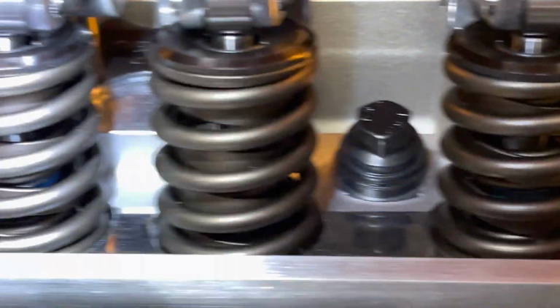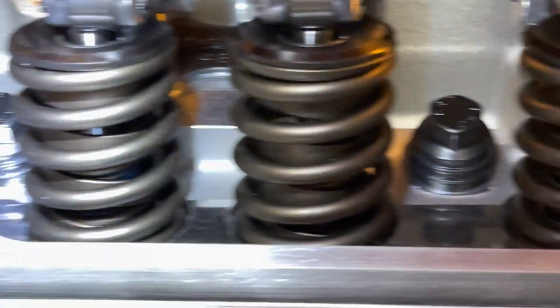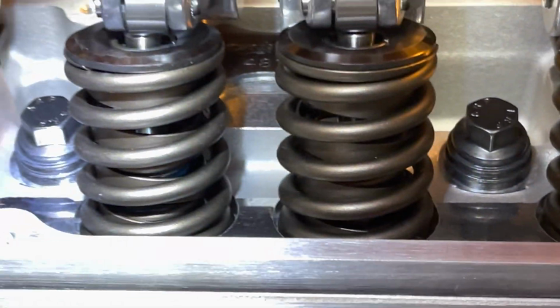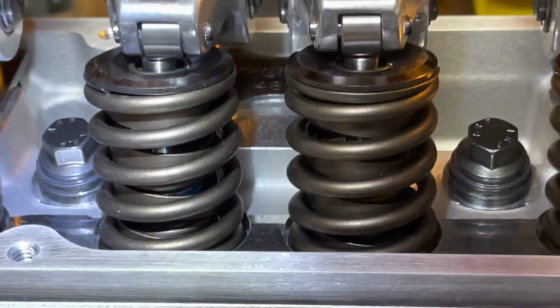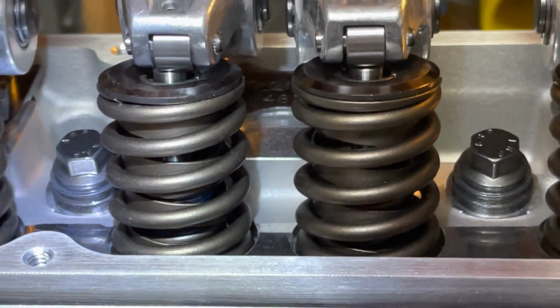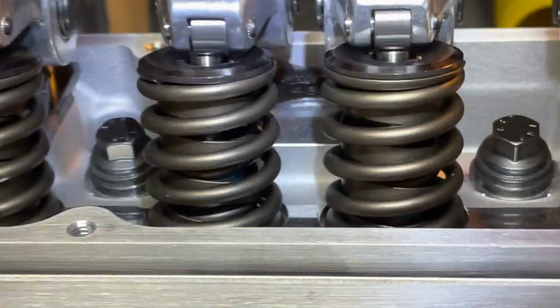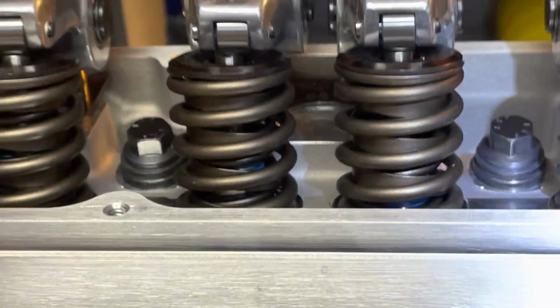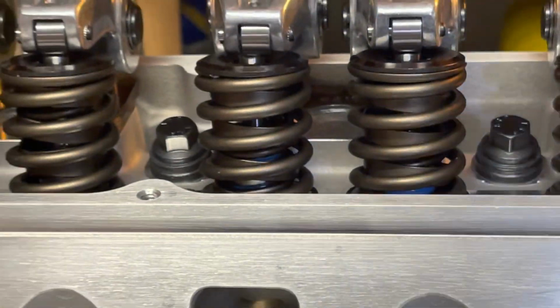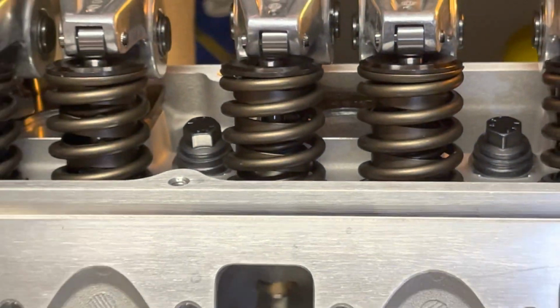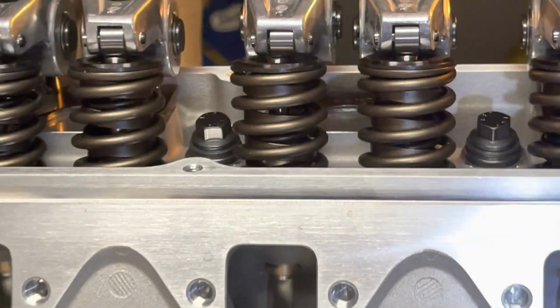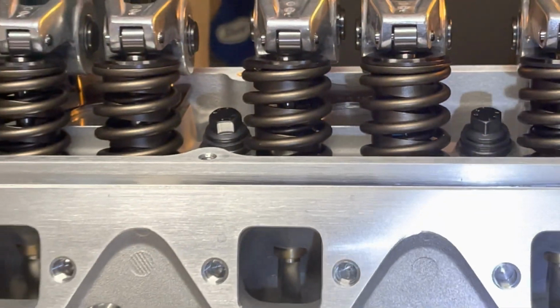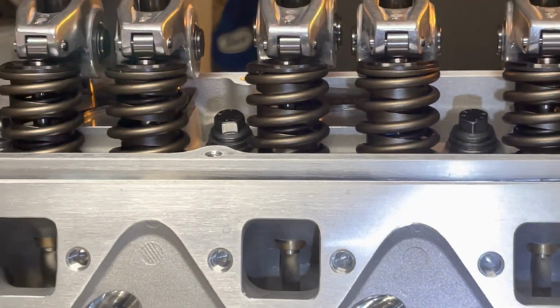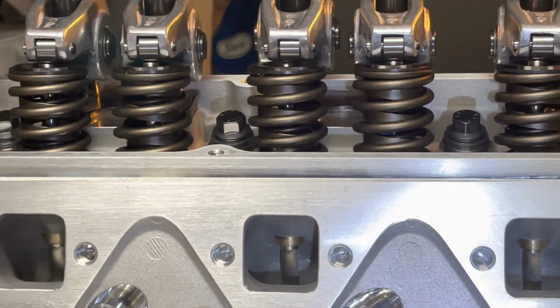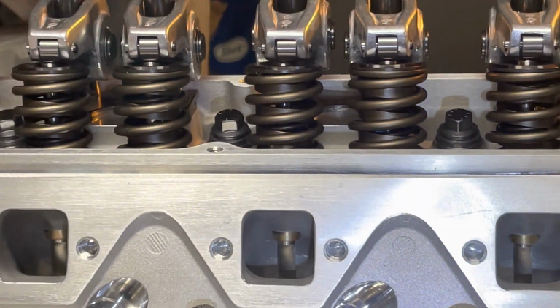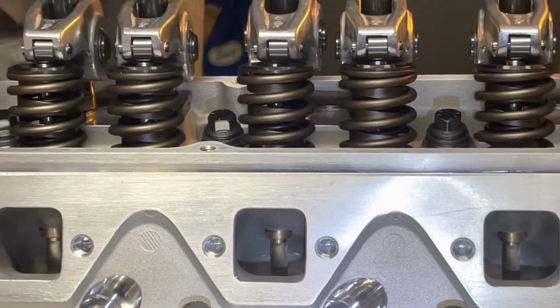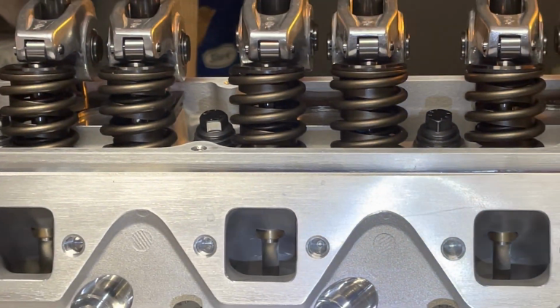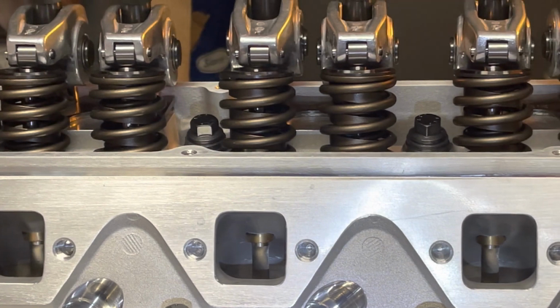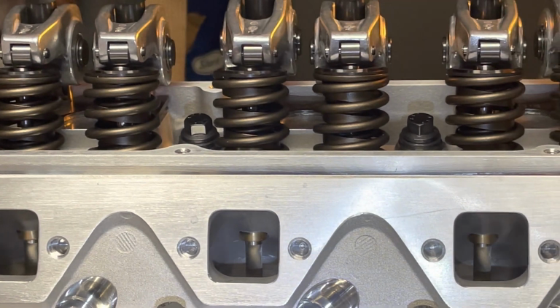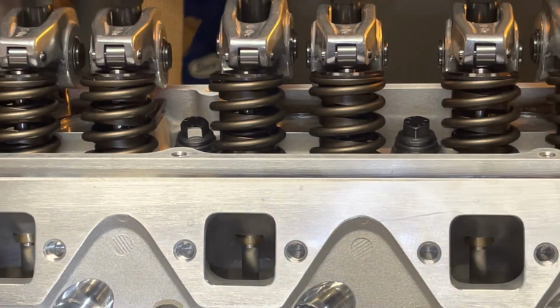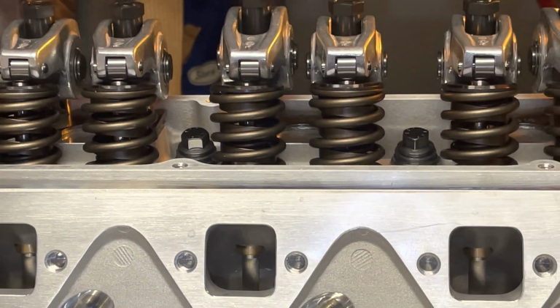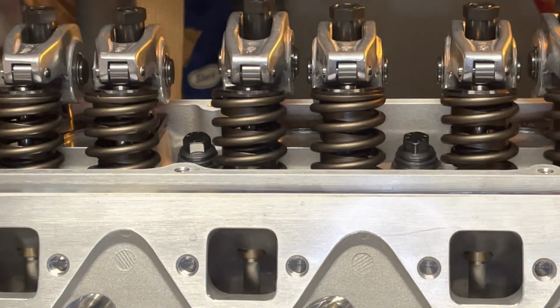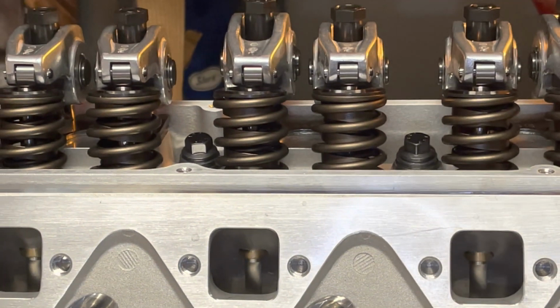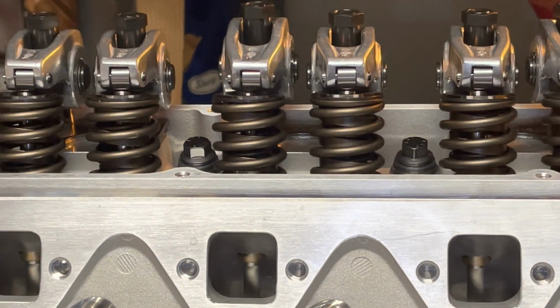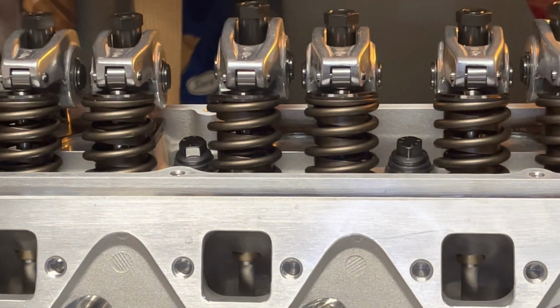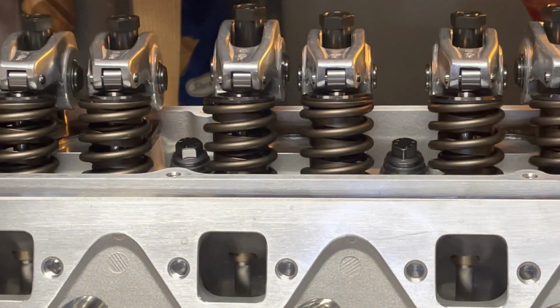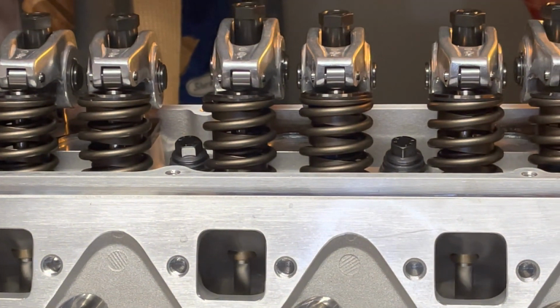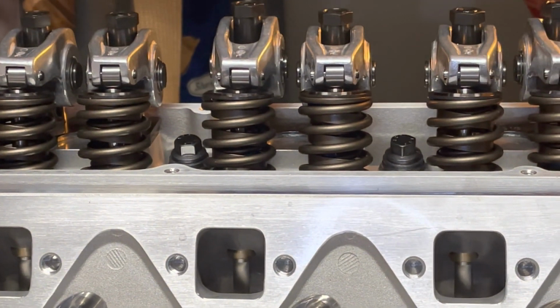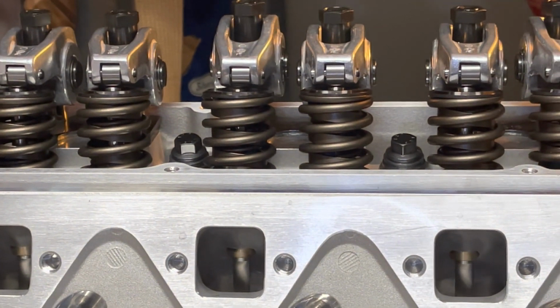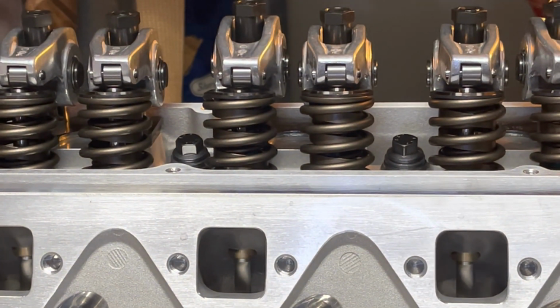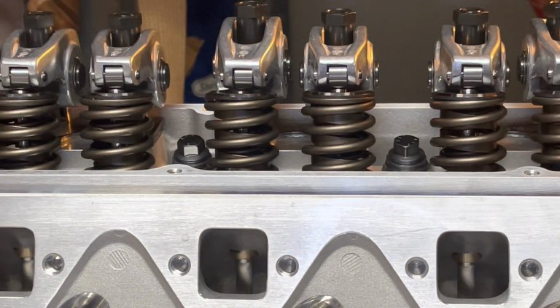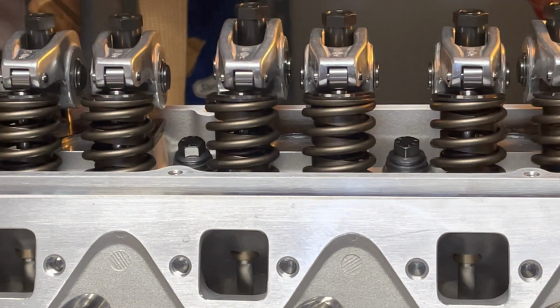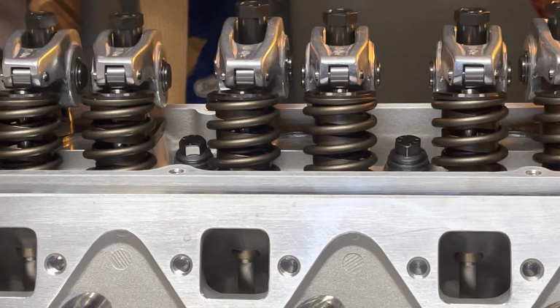I'm gonna put the two-piece on there and try to align them while I'm waiting for my pushrods.